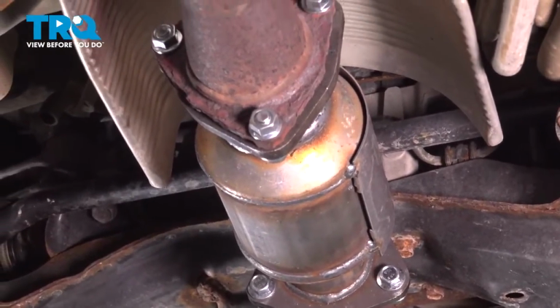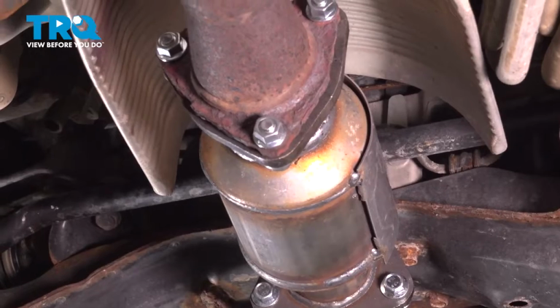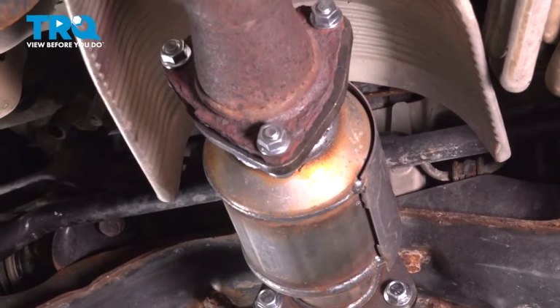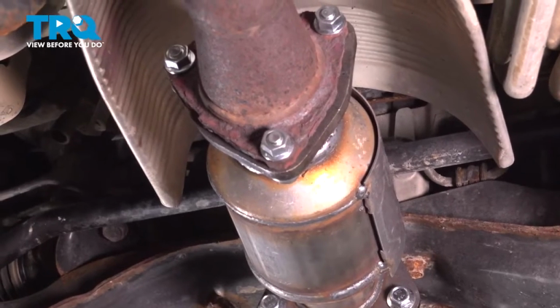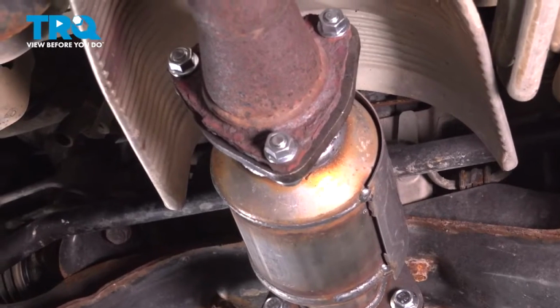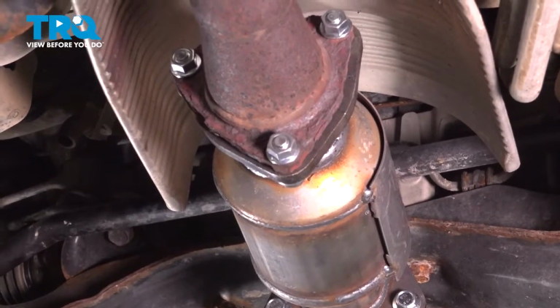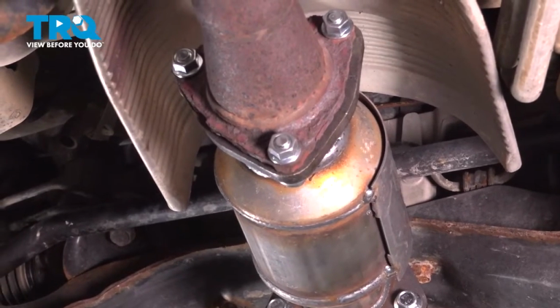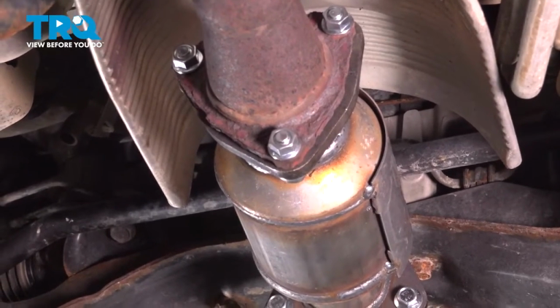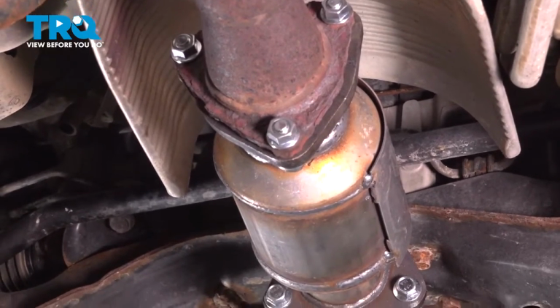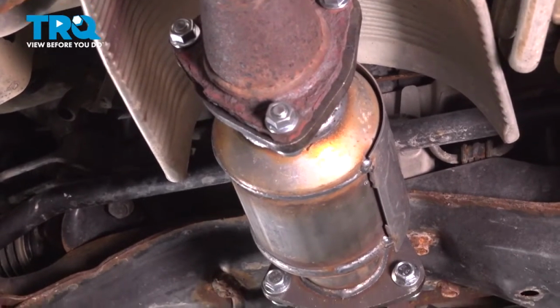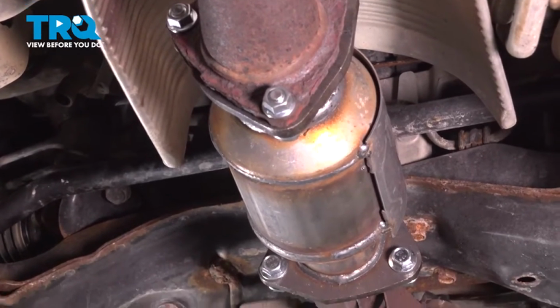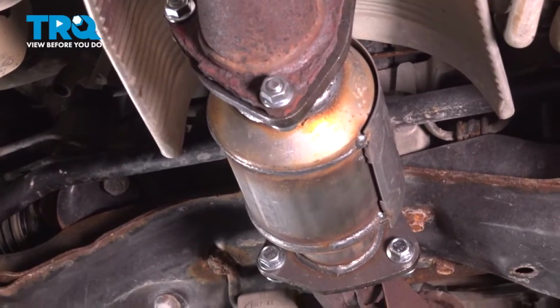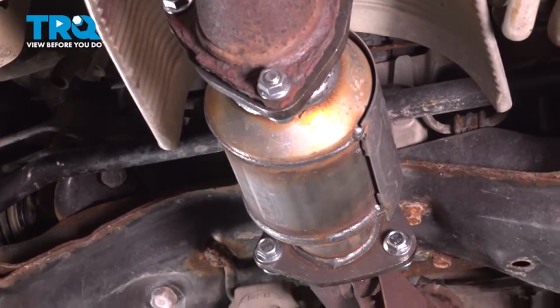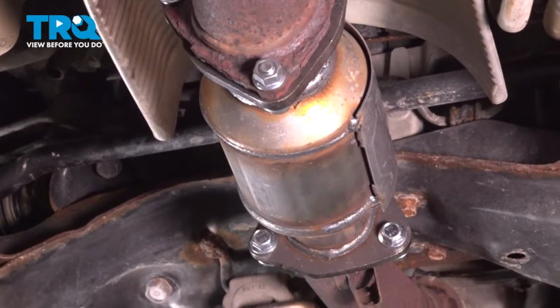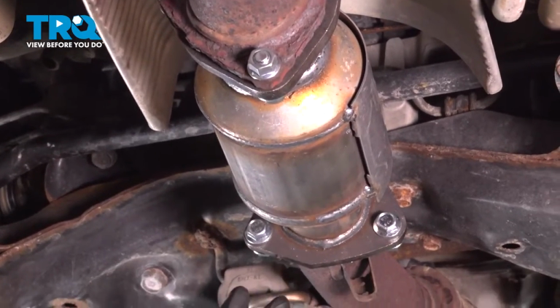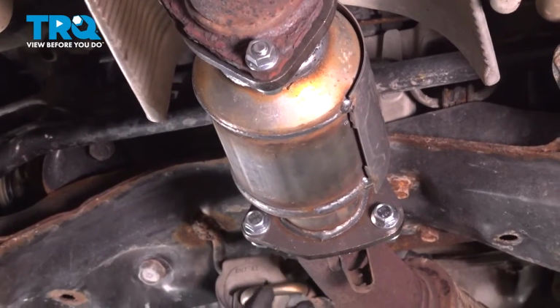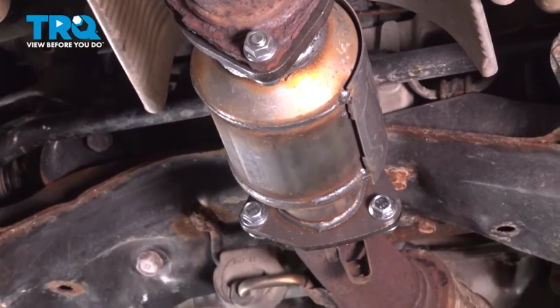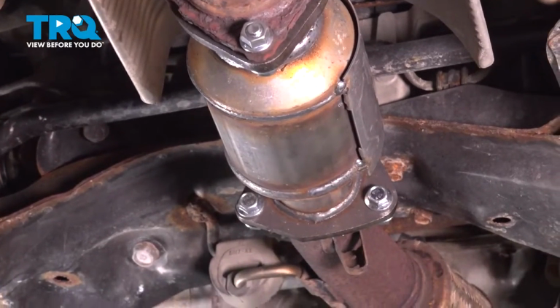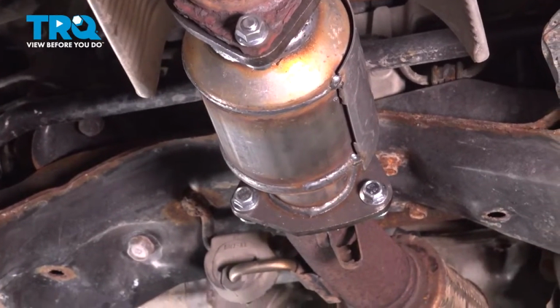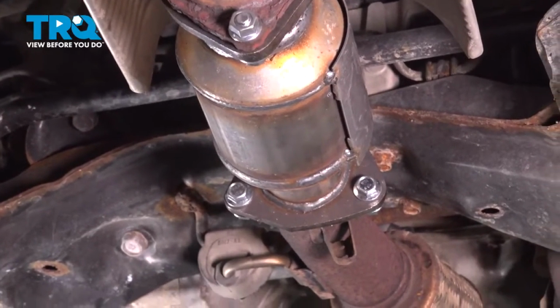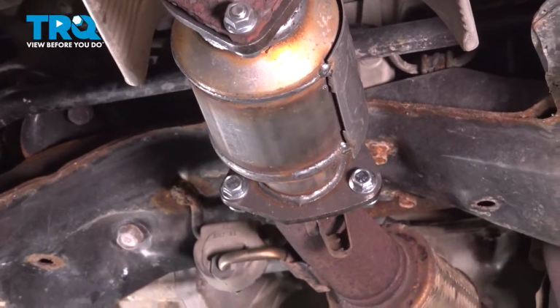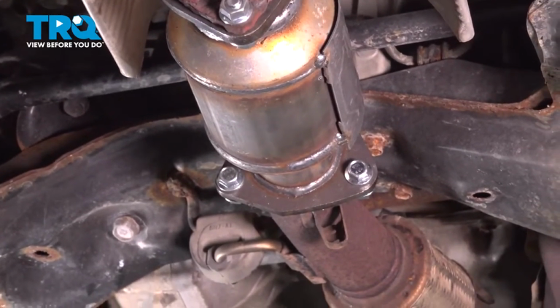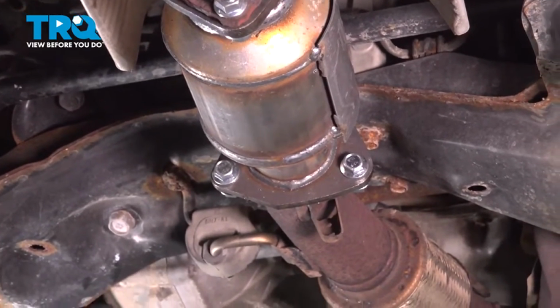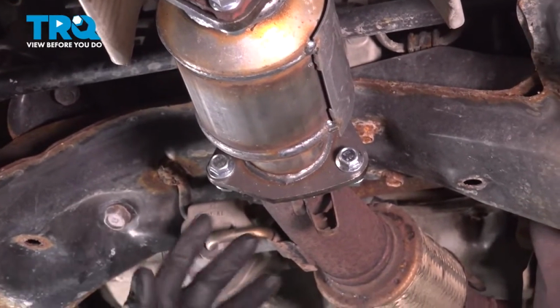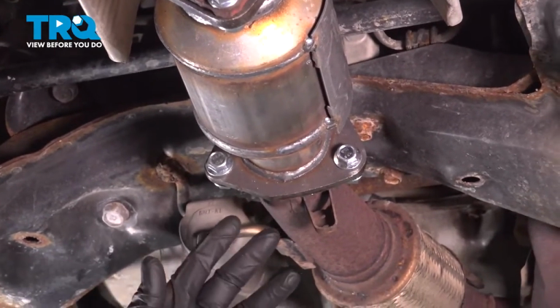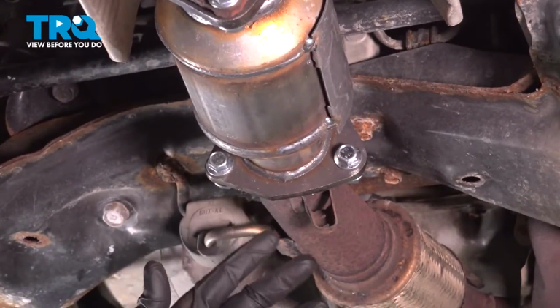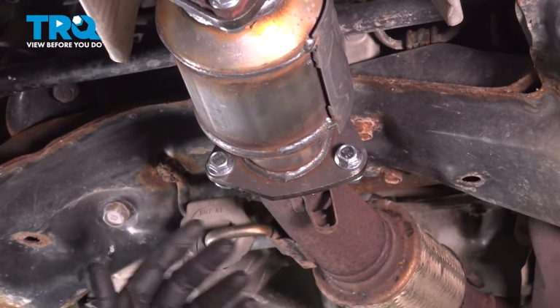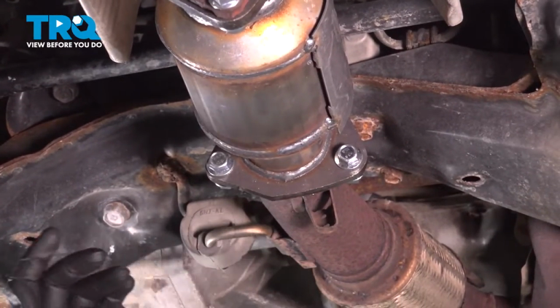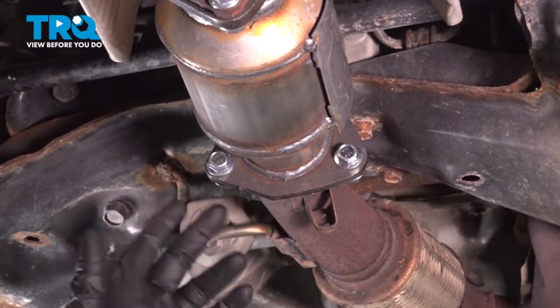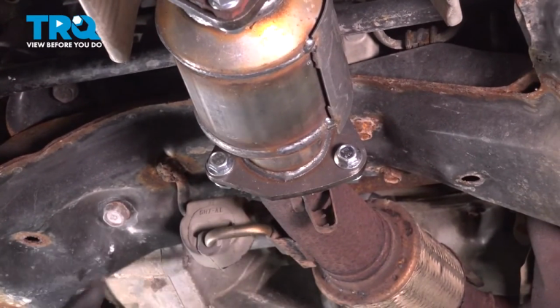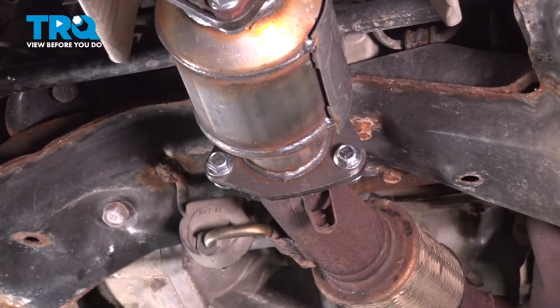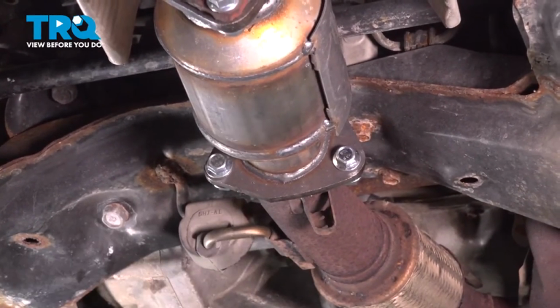At this point, you want to go ahead and start up the vehicle and check for any leaks. If there's no leaks, you're all set.